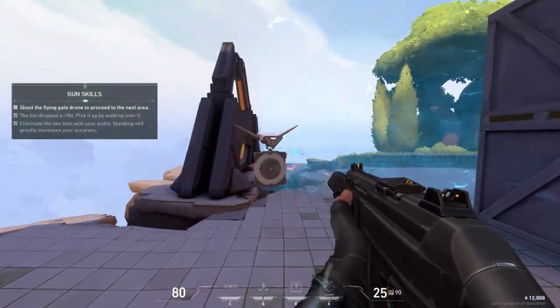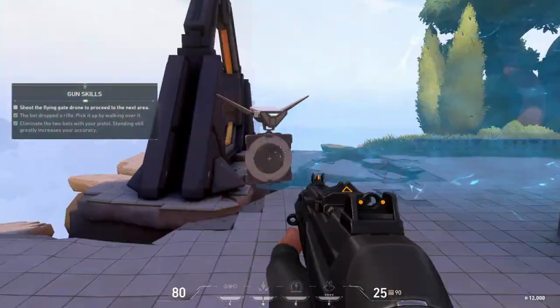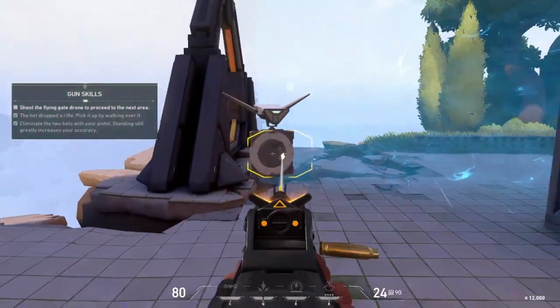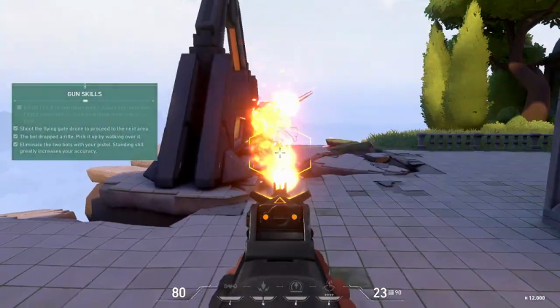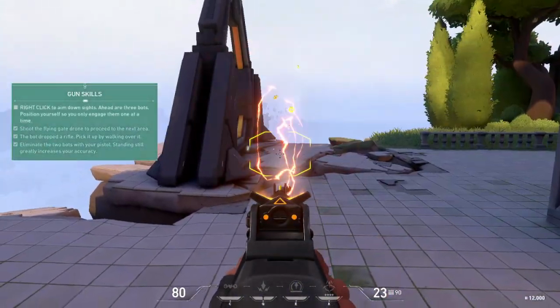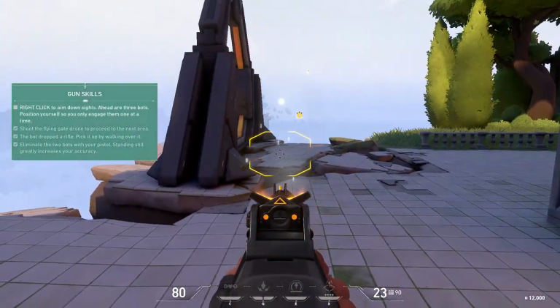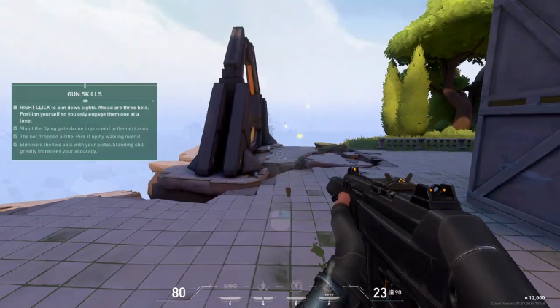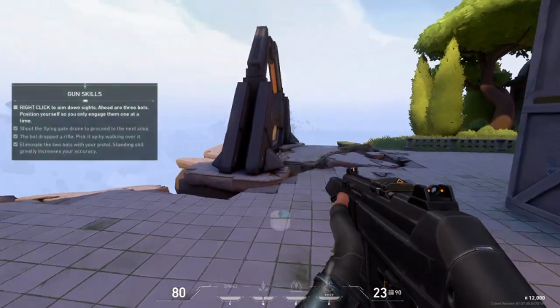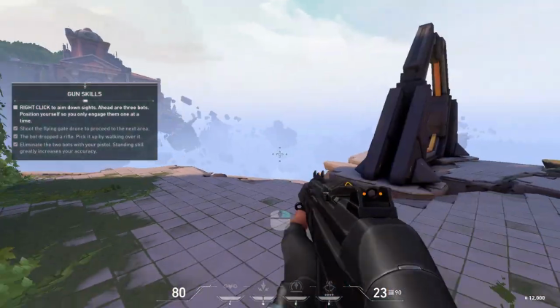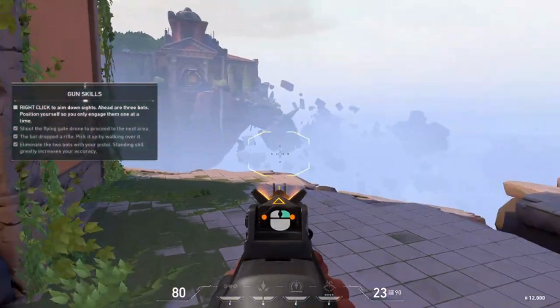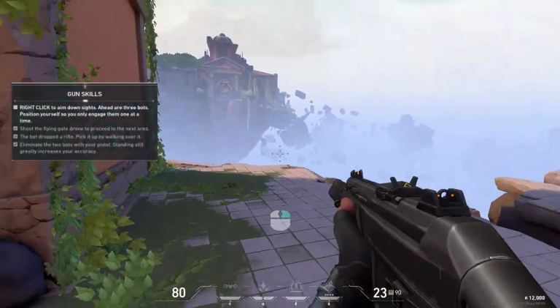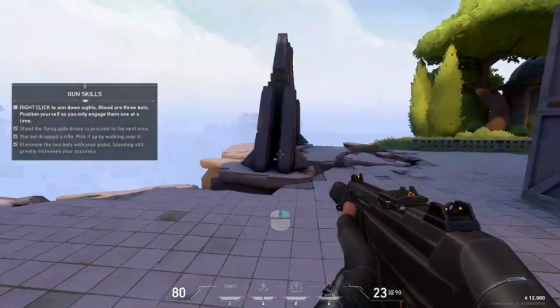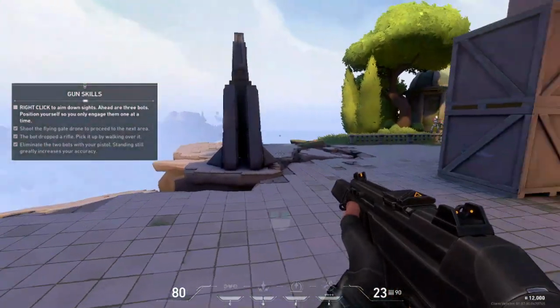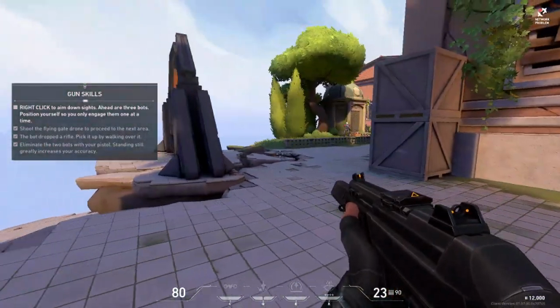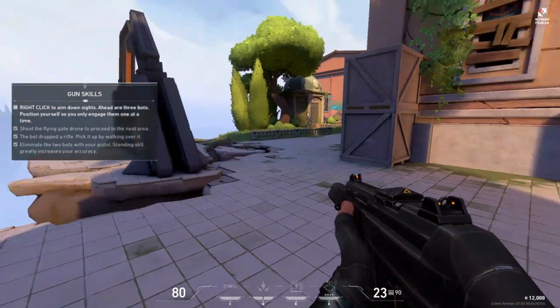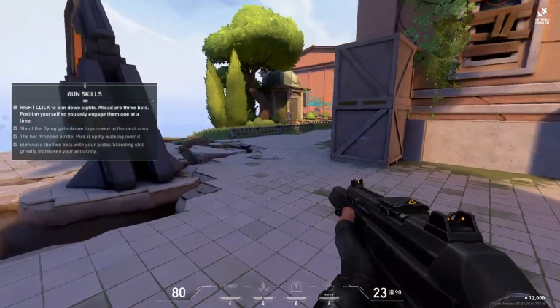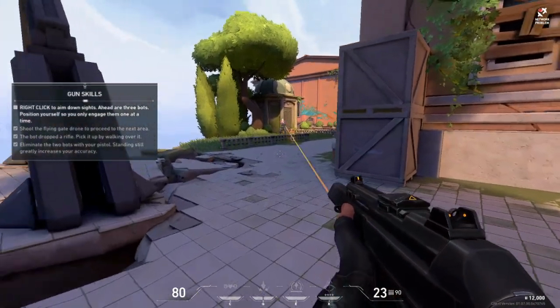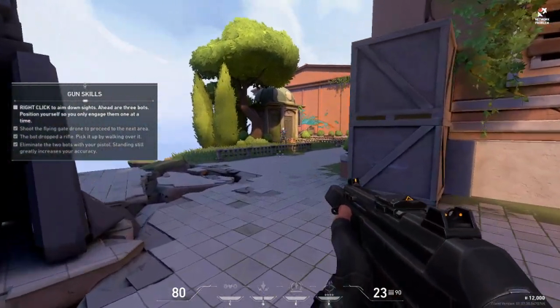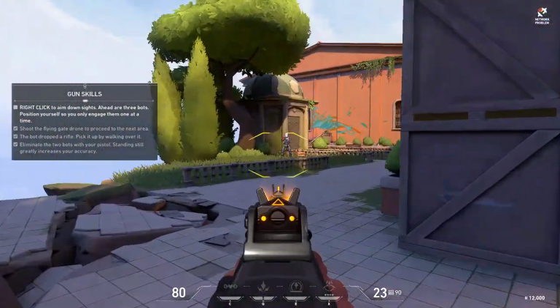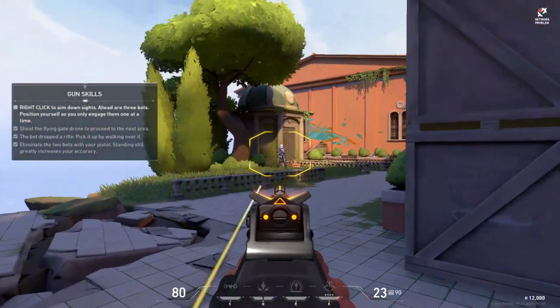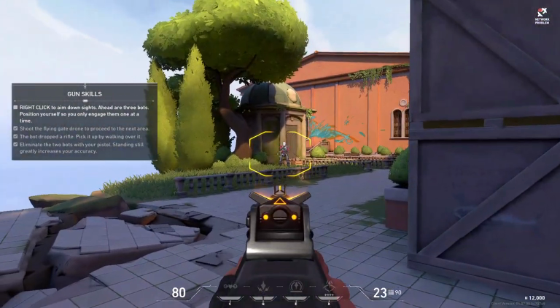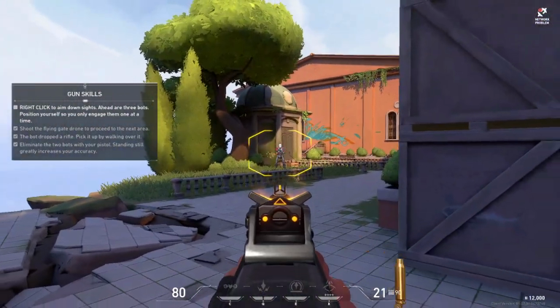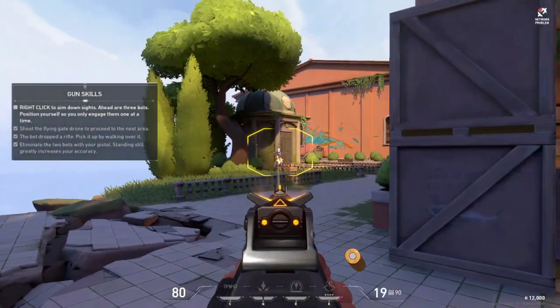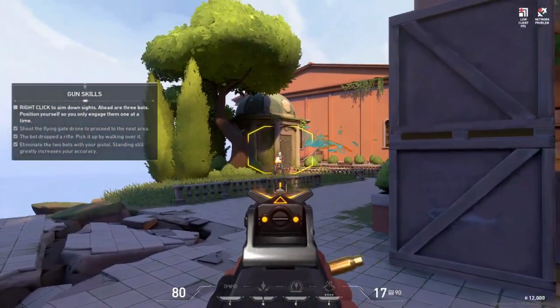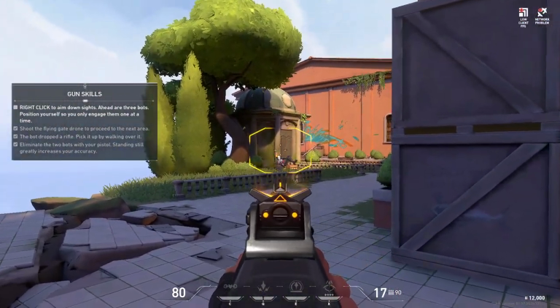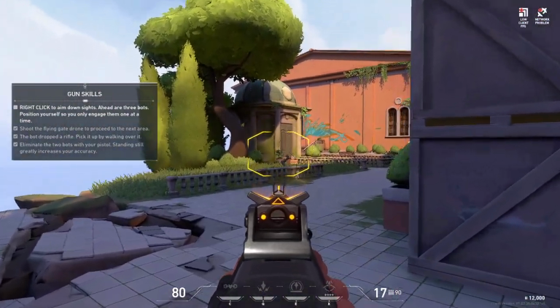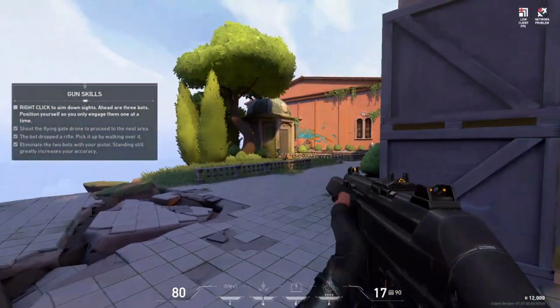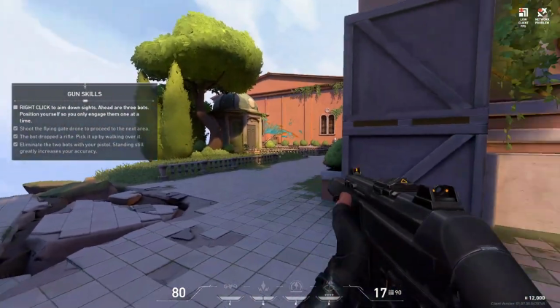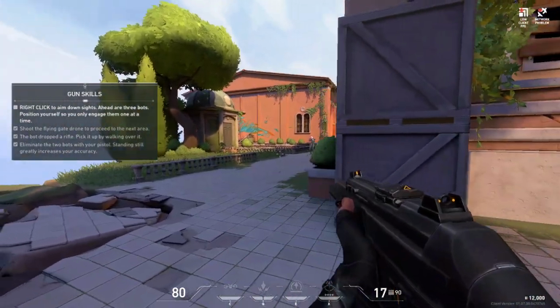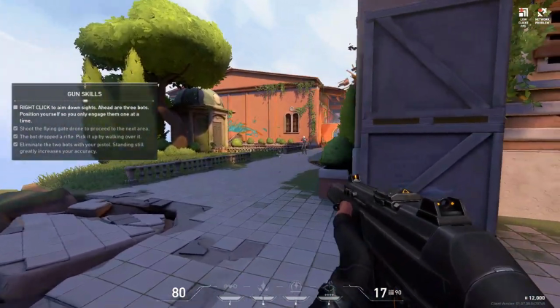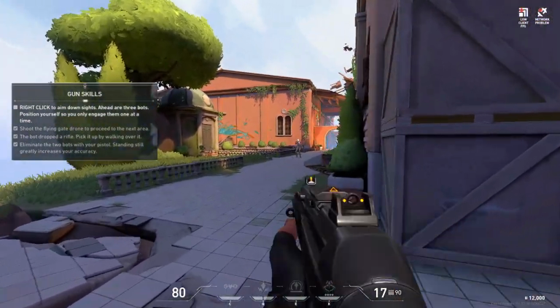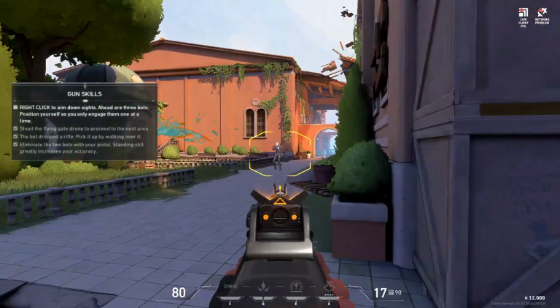All right, Agent, three more. Position yourself so you only fight one at a time. You can aim down sights for a closer look.